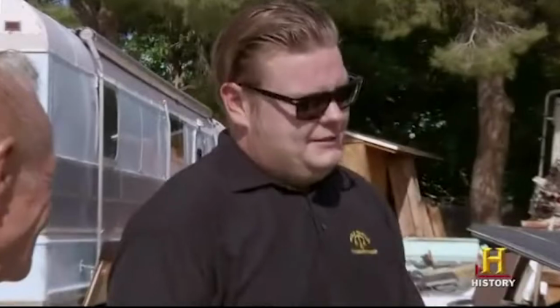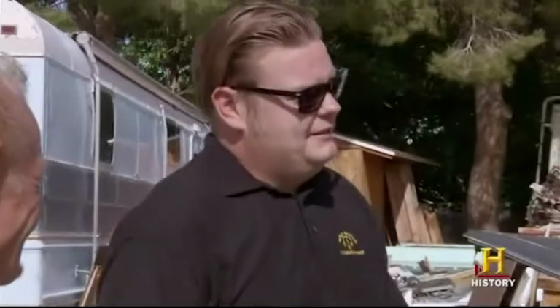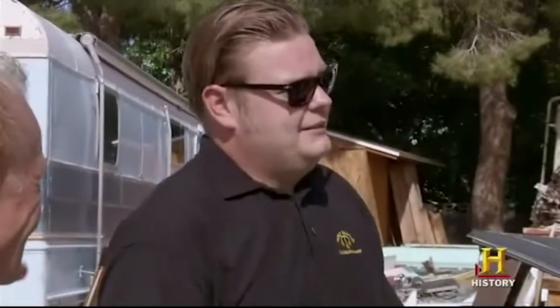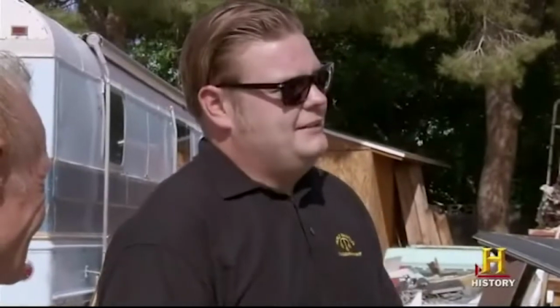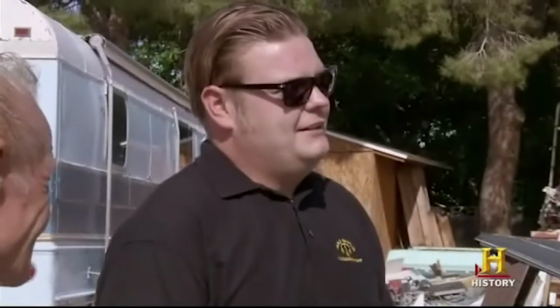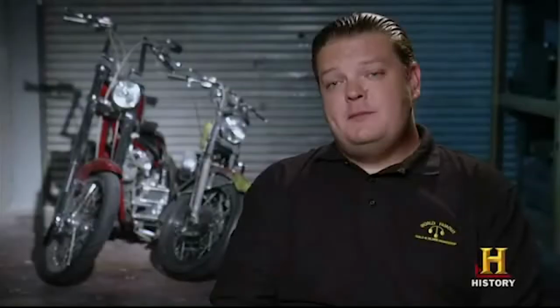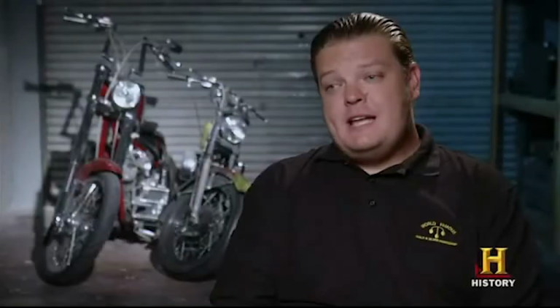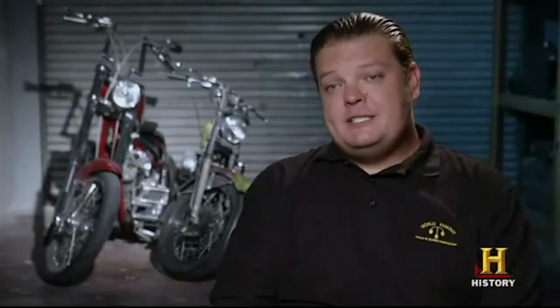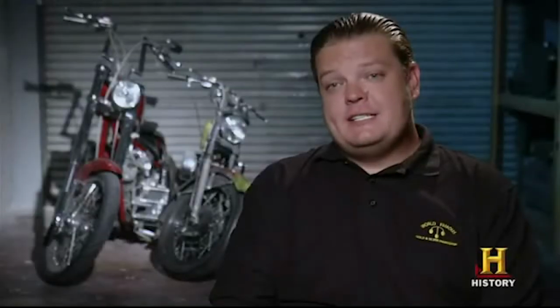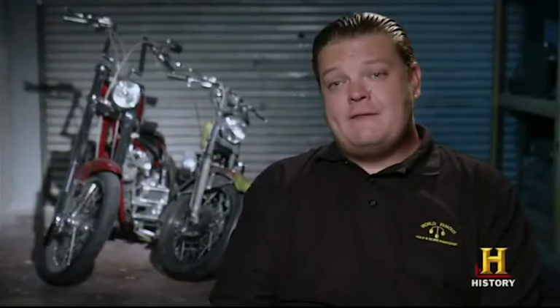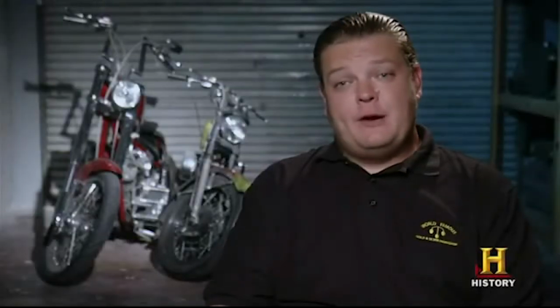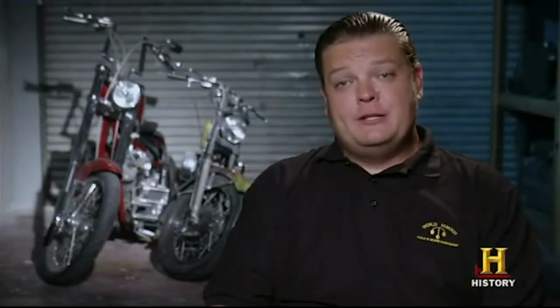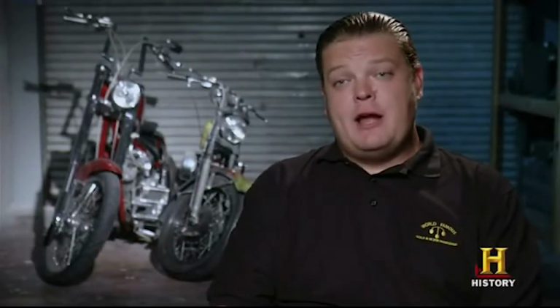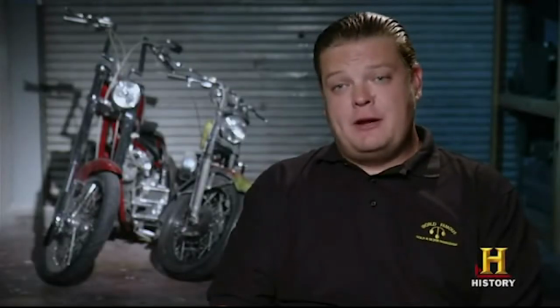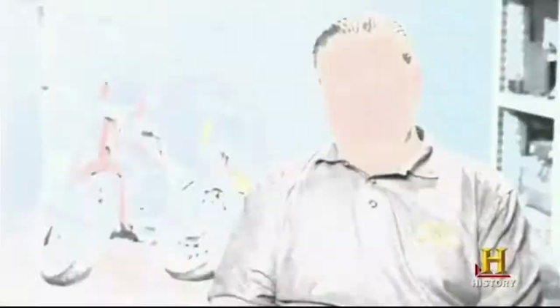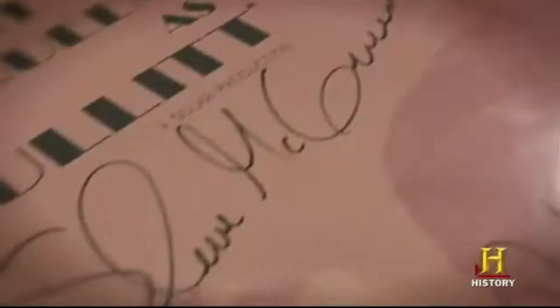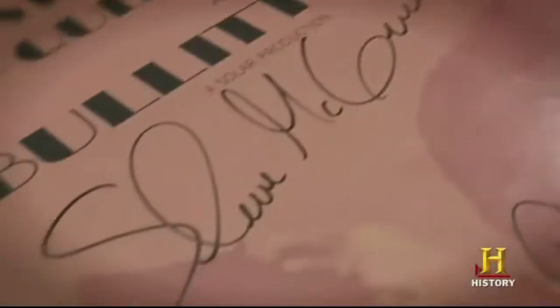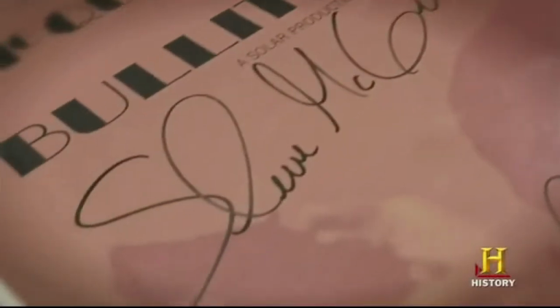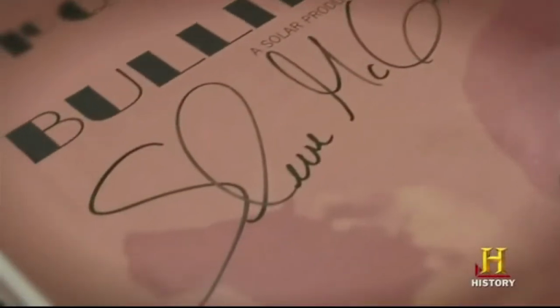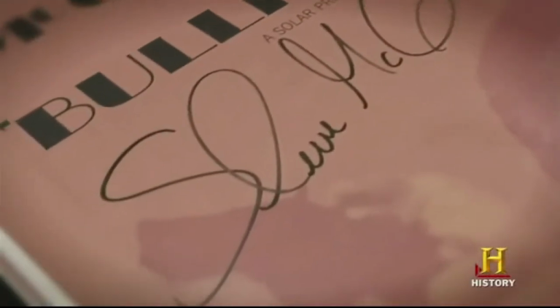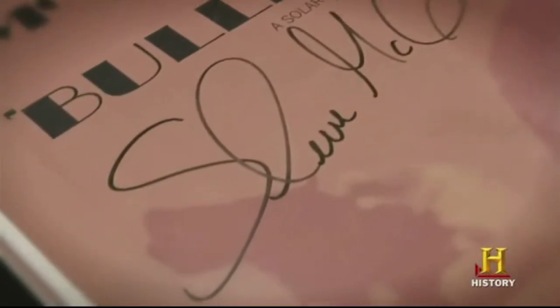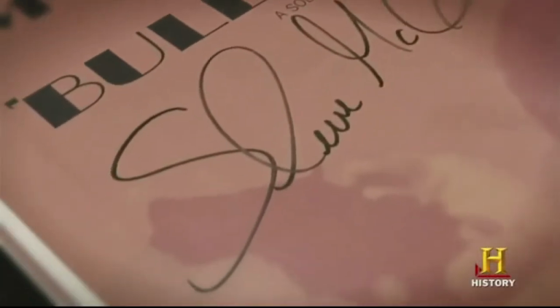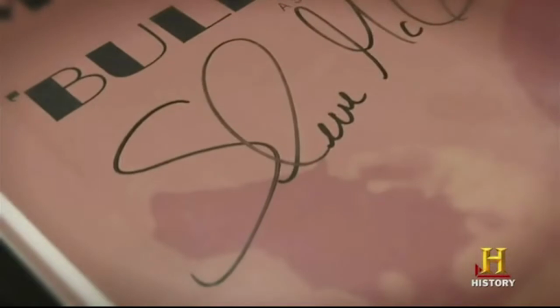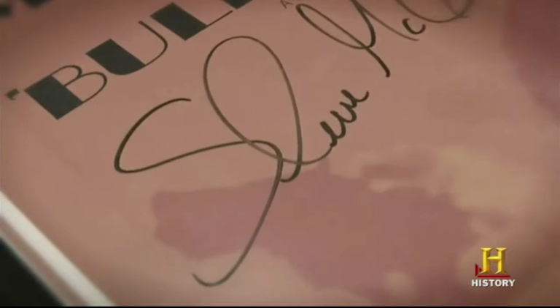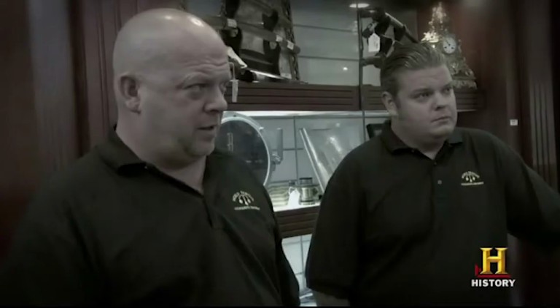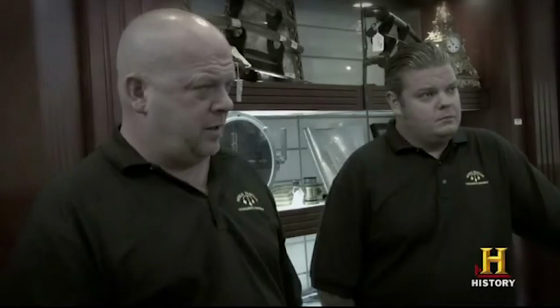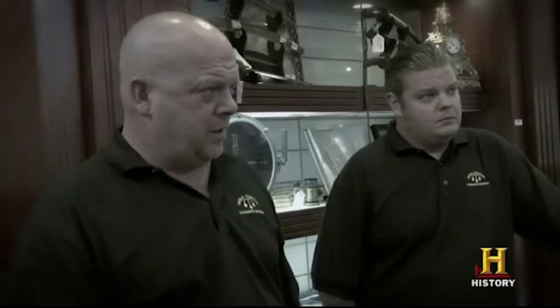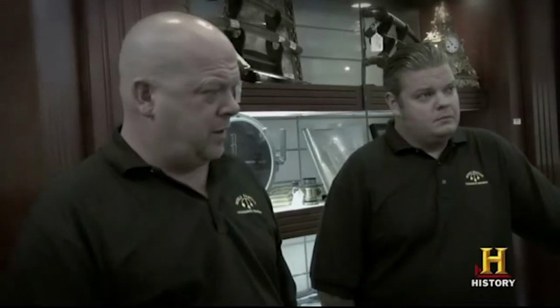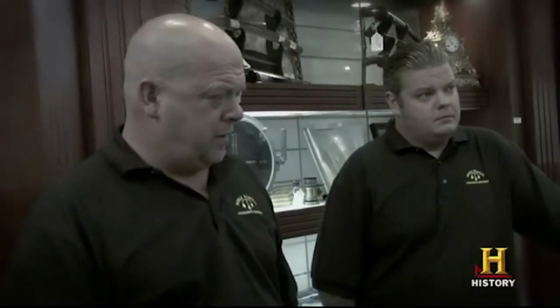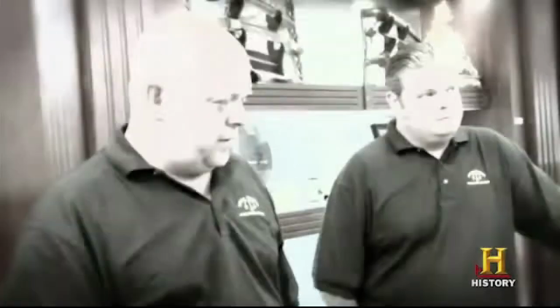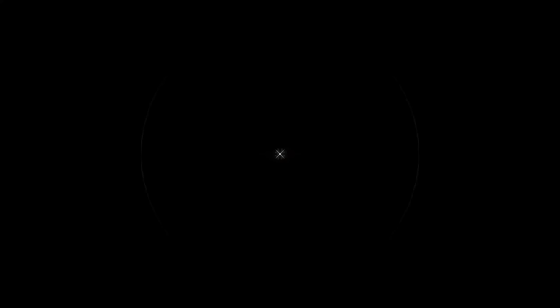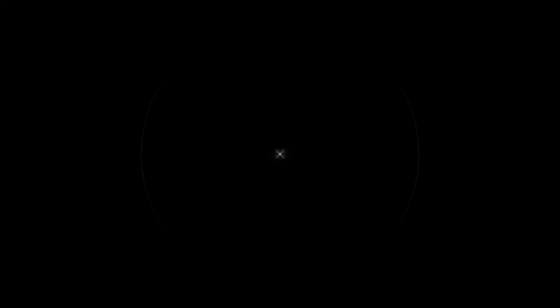Hey guys, and welcome back to the channel. Today, we're going to be looking at some of the worst automobiles that have been on Pawn Stars.